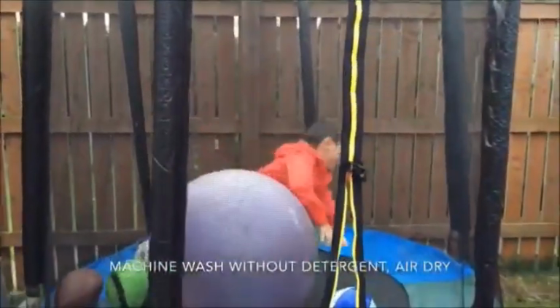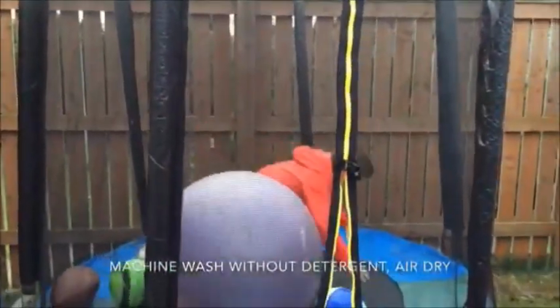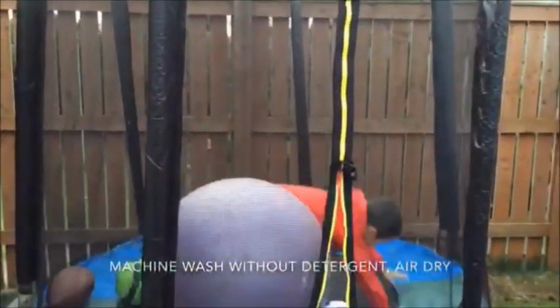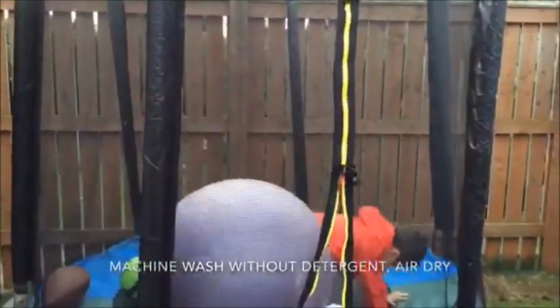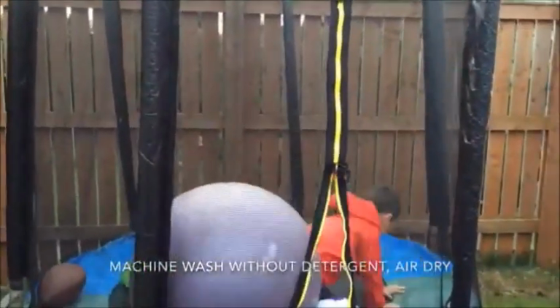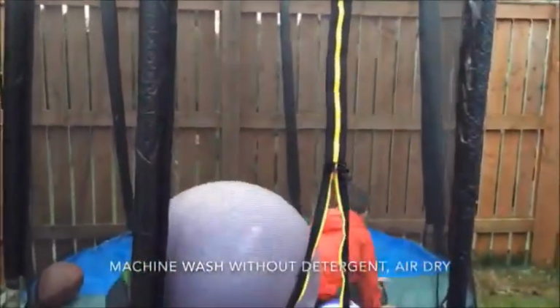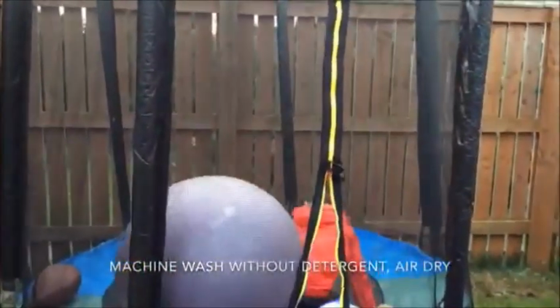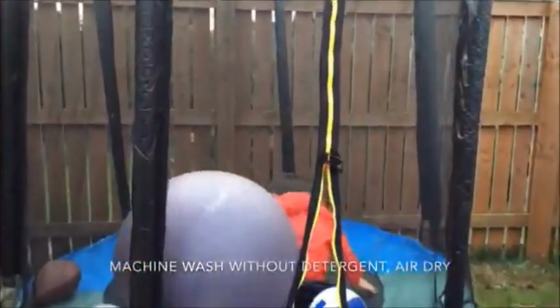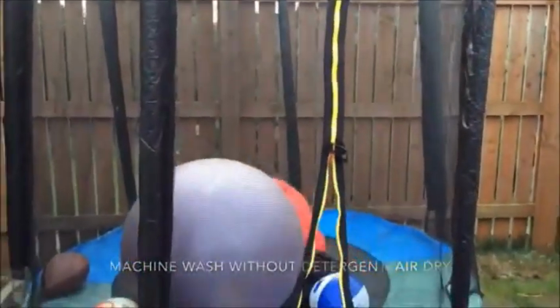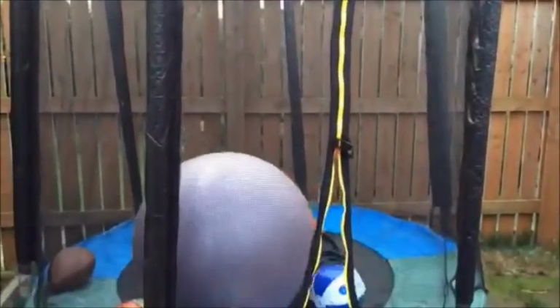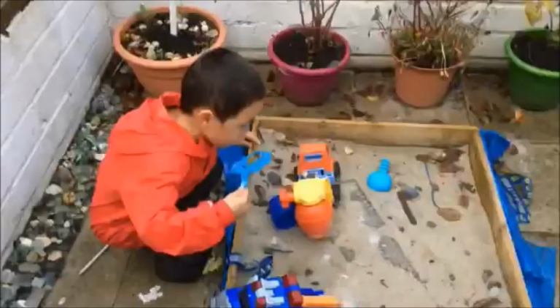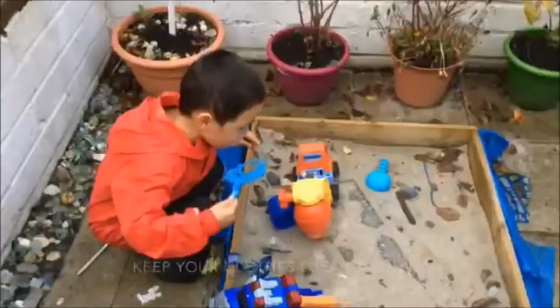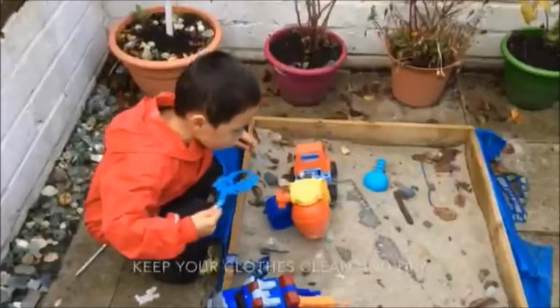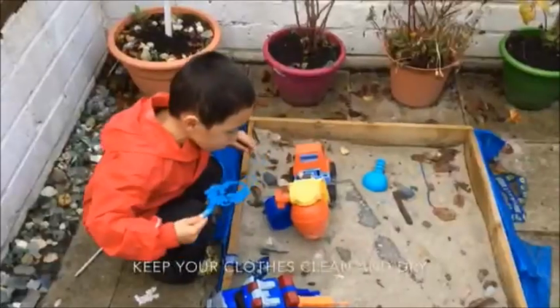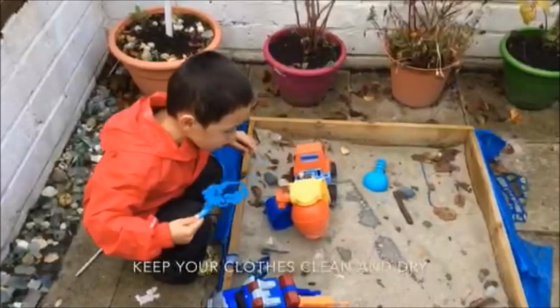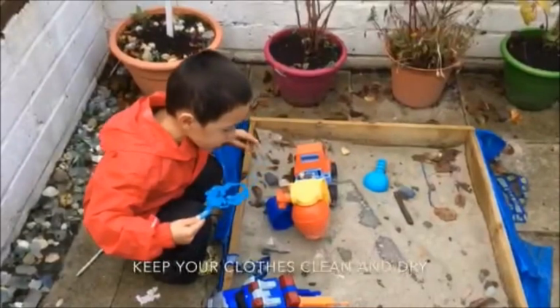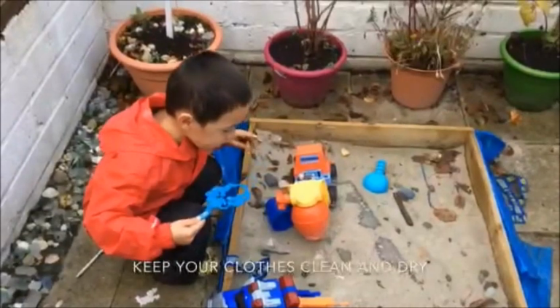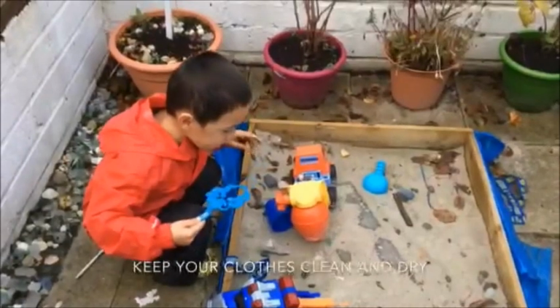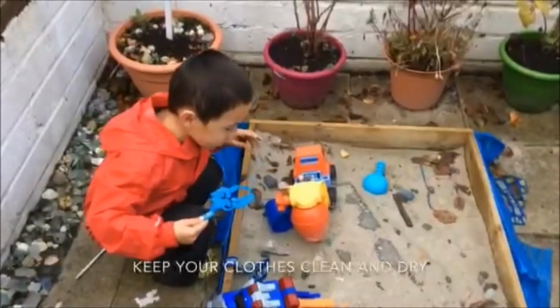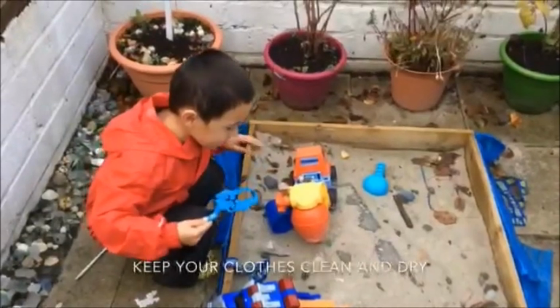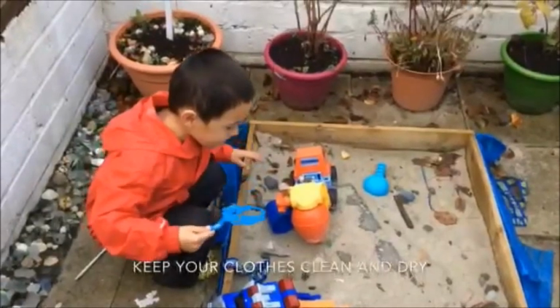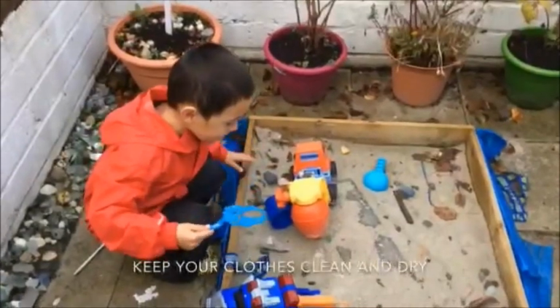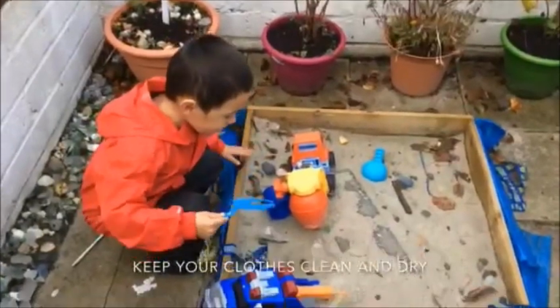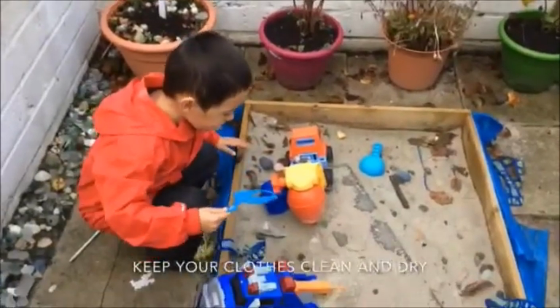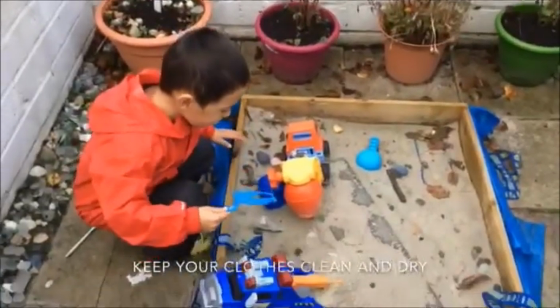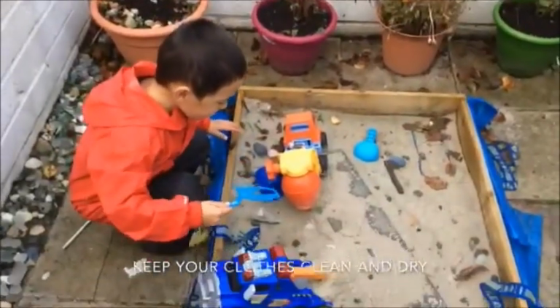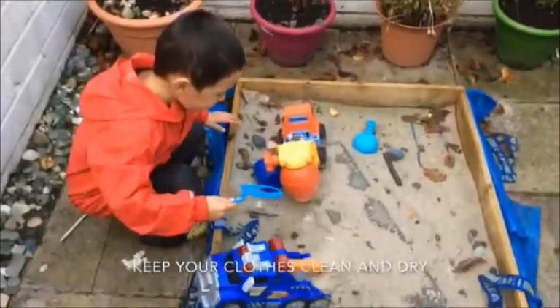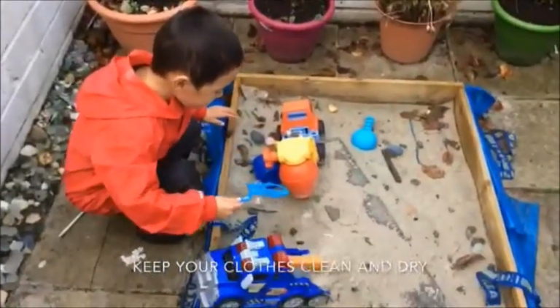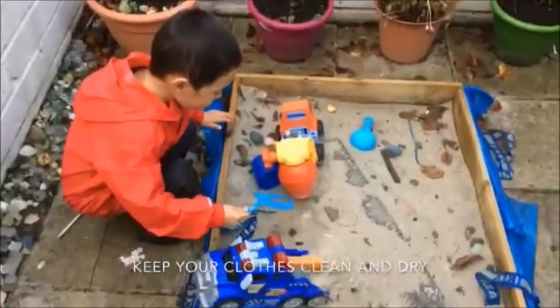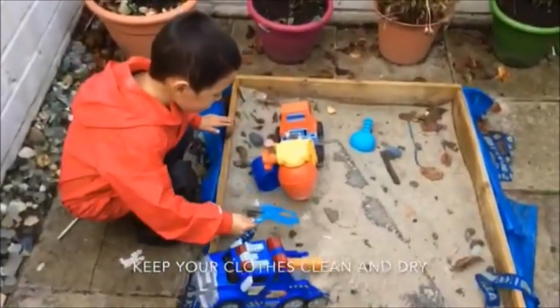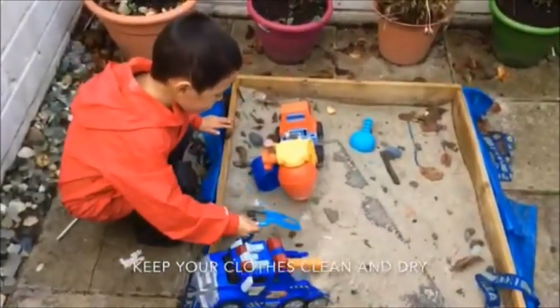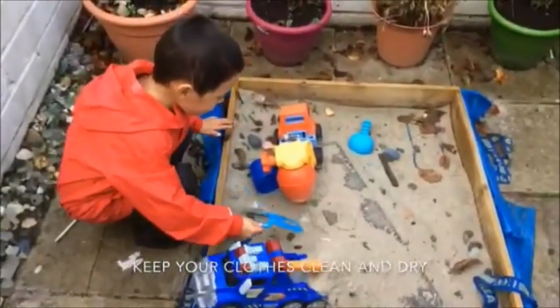Protect your clothes from the rain and the mud, and you can enjoy playing outside in any weather.